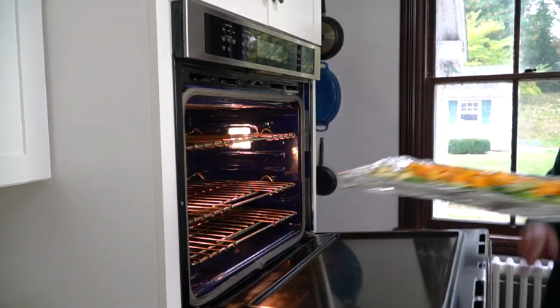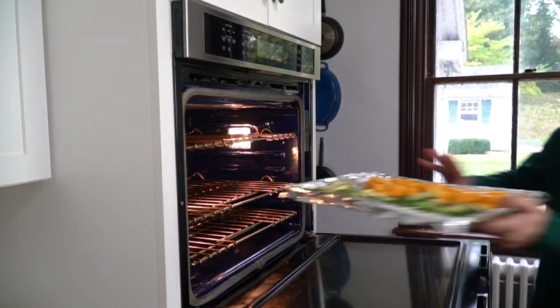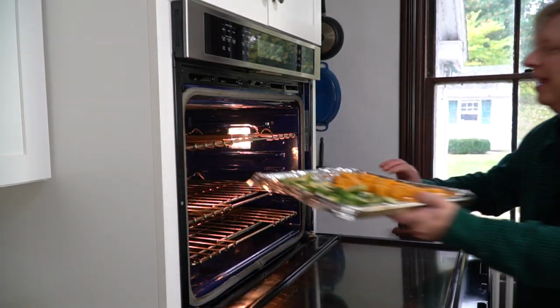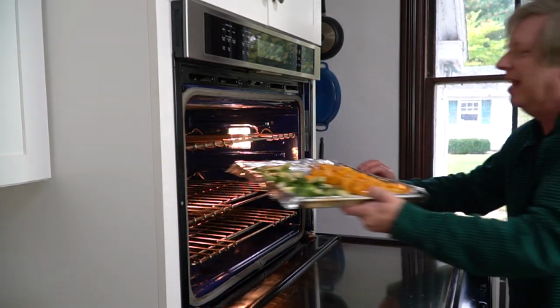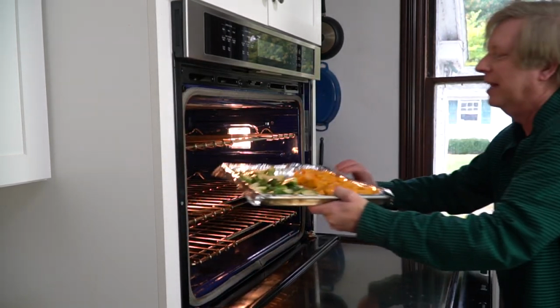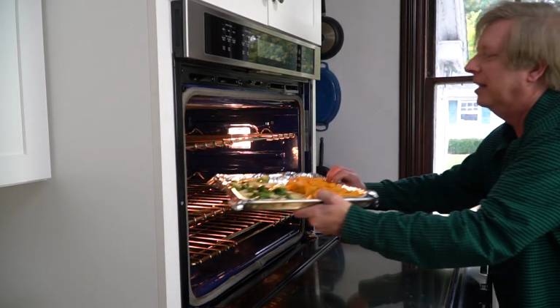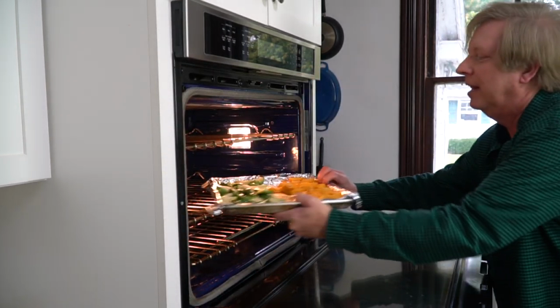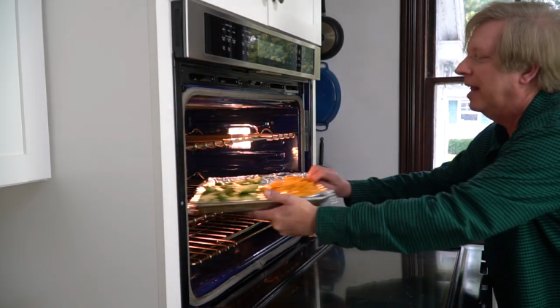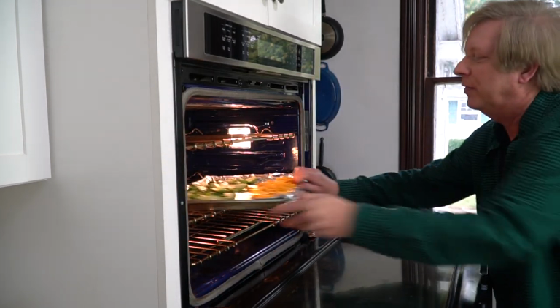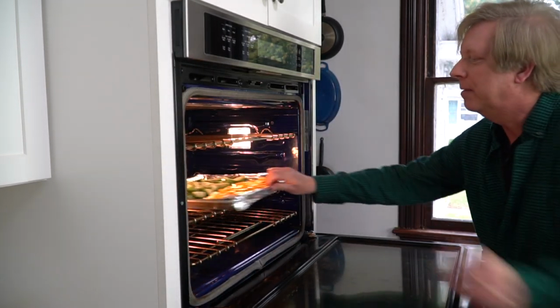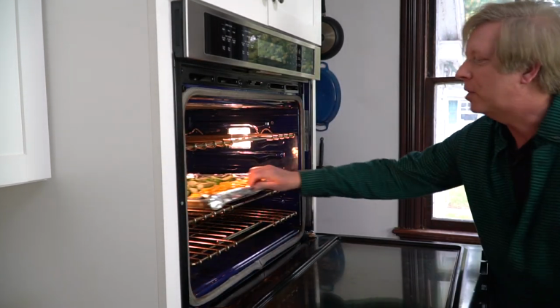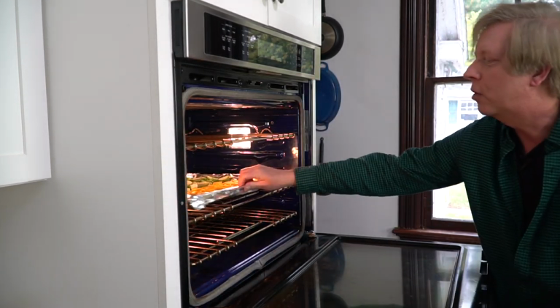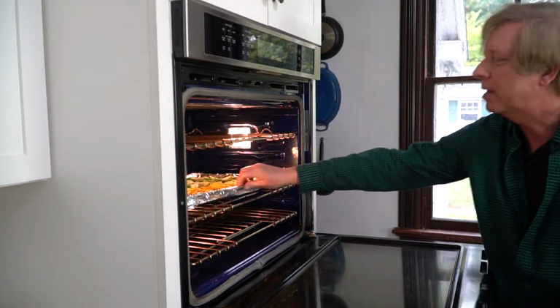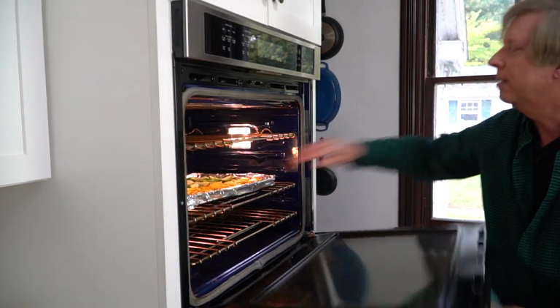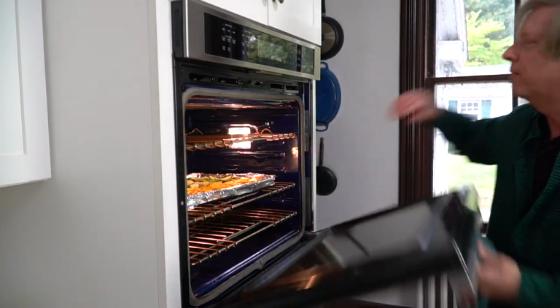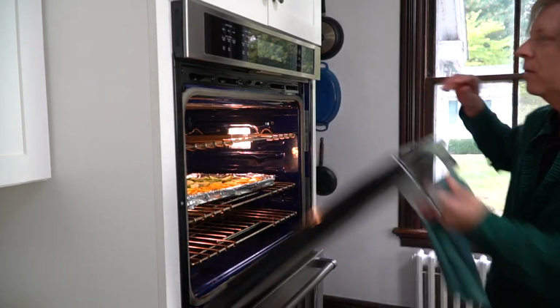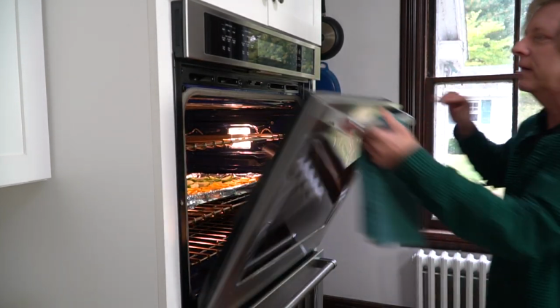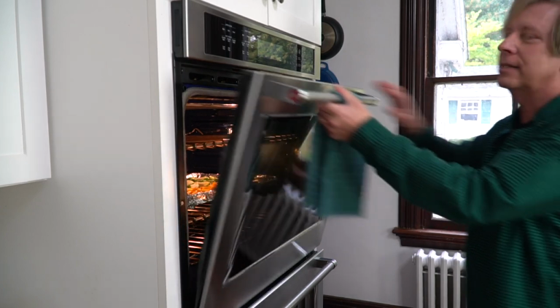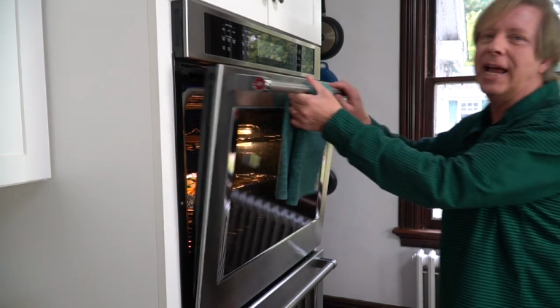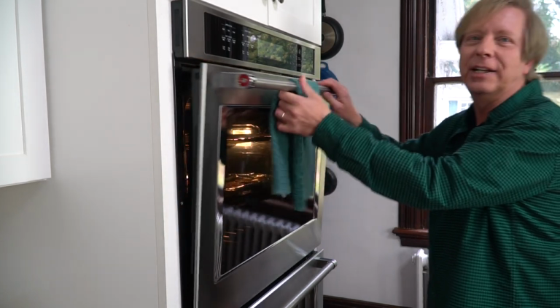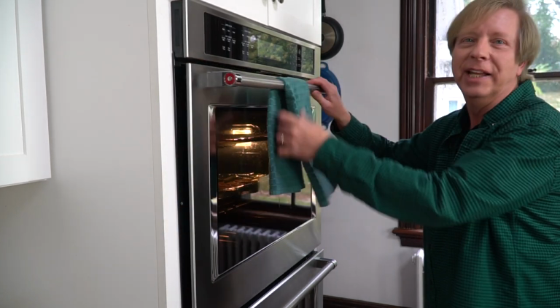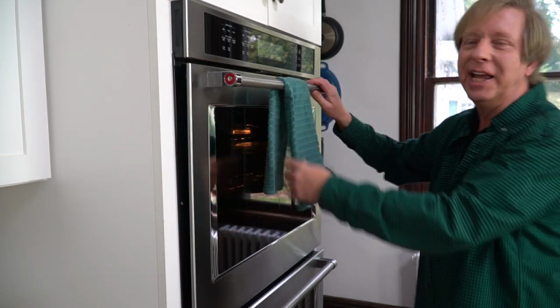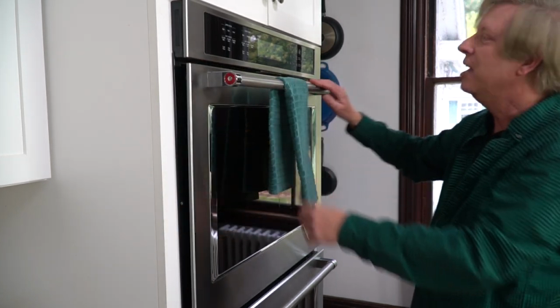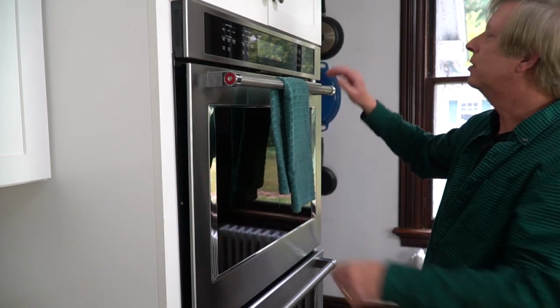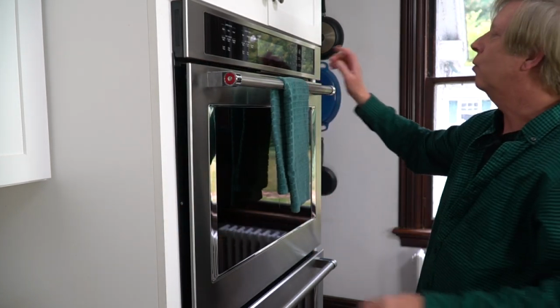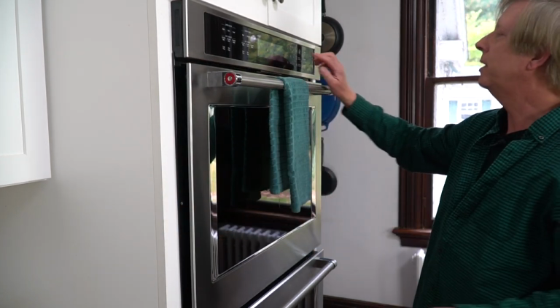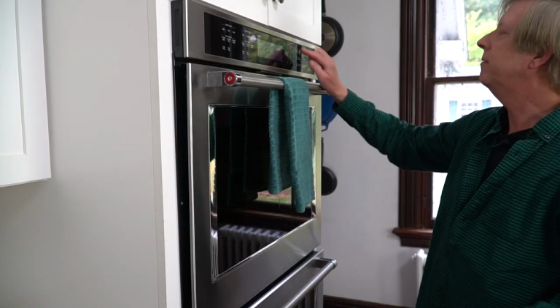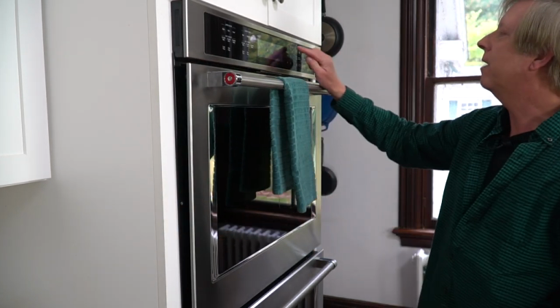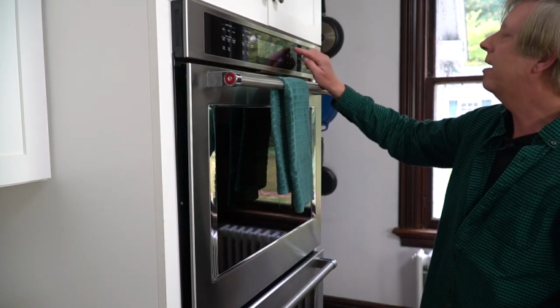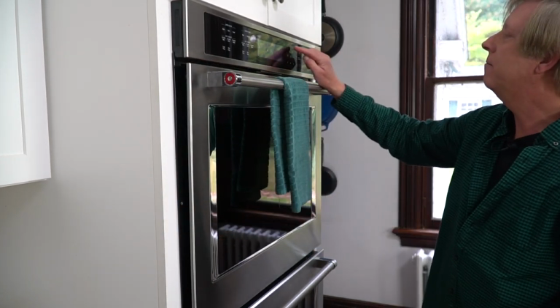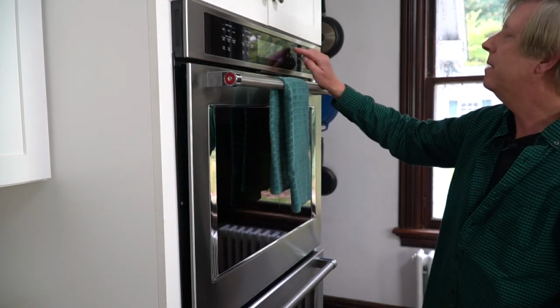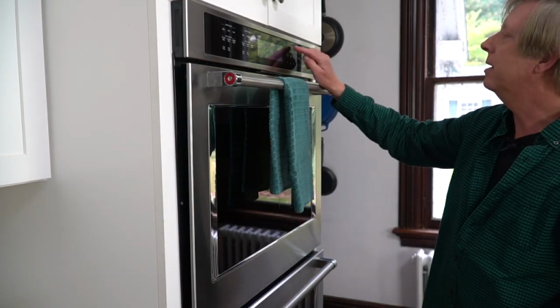Toss with your hands, then put the veggies in the oven and let them cook for exactly 25 minutes.